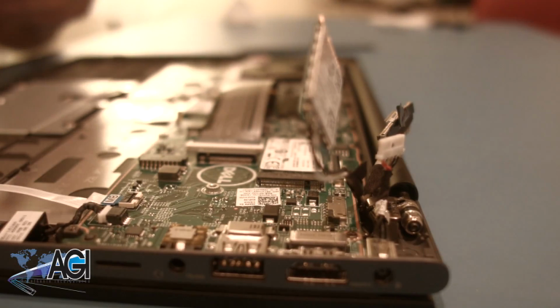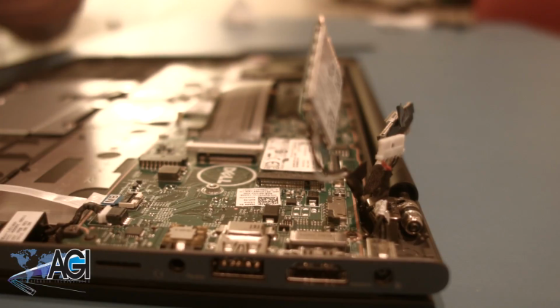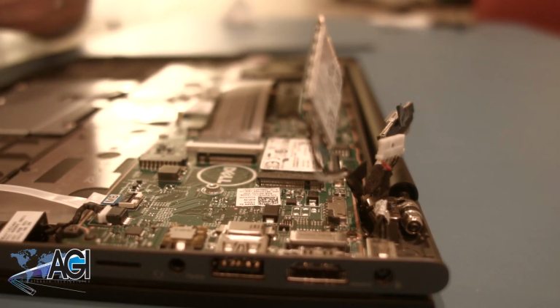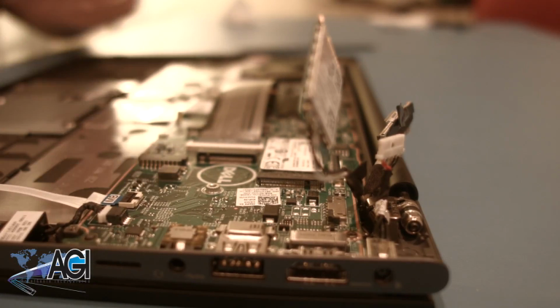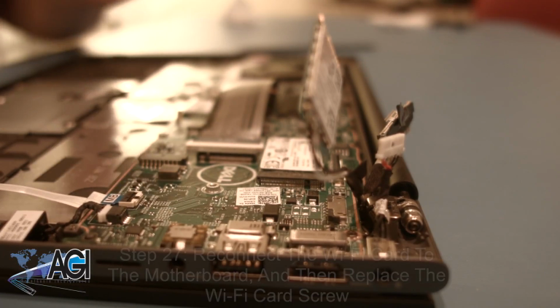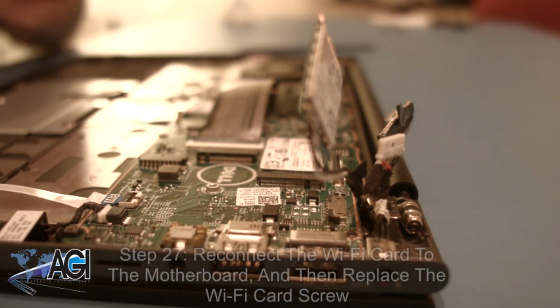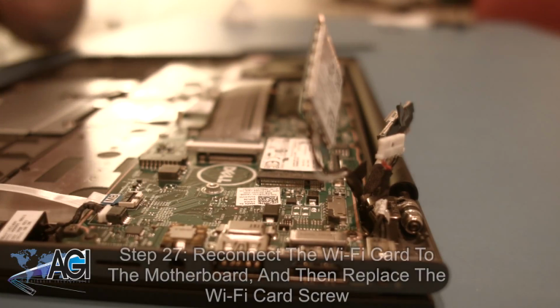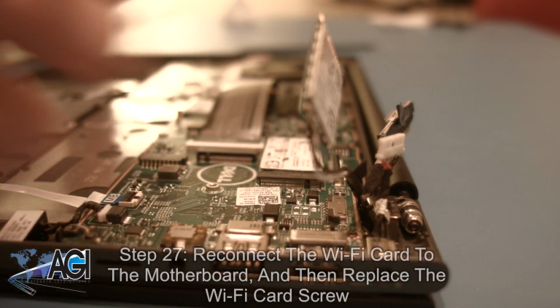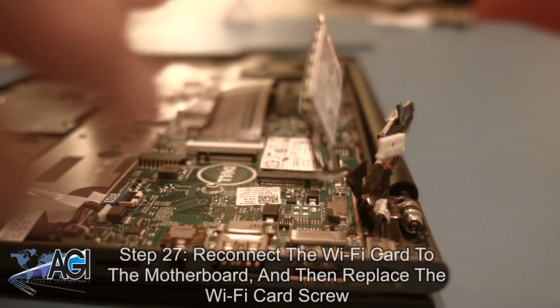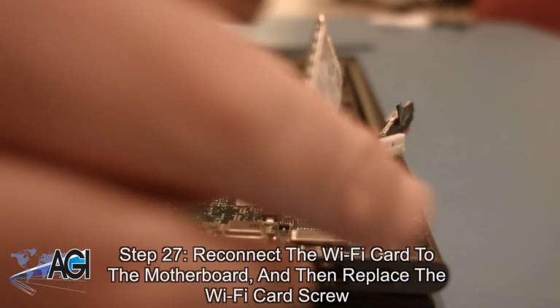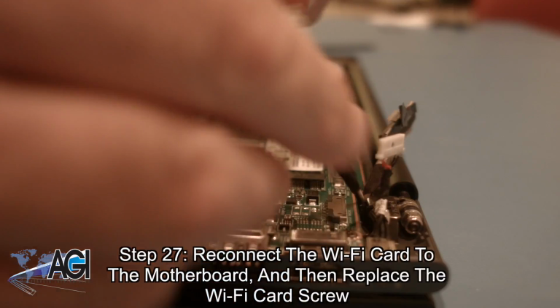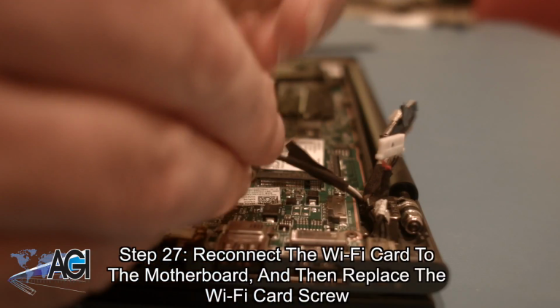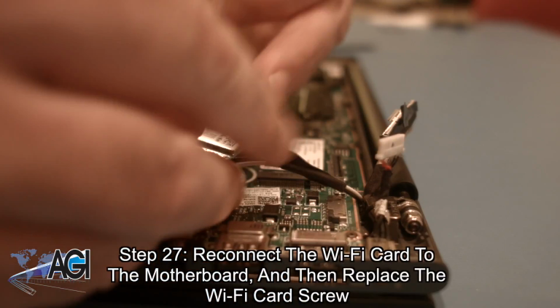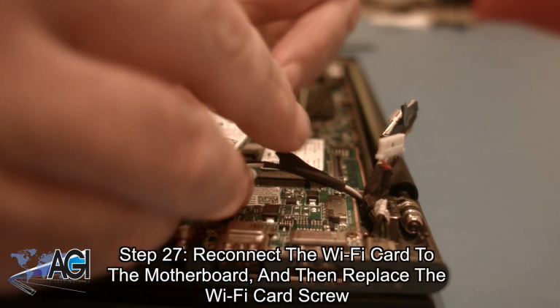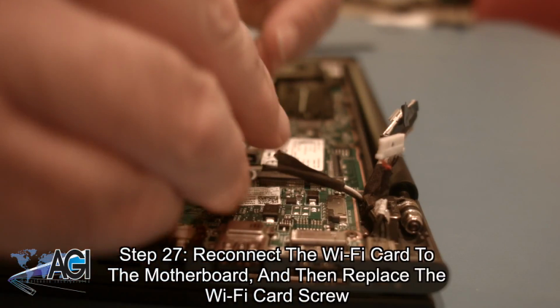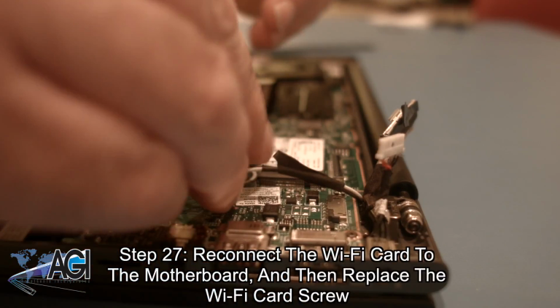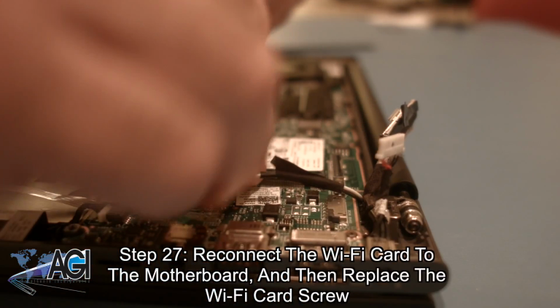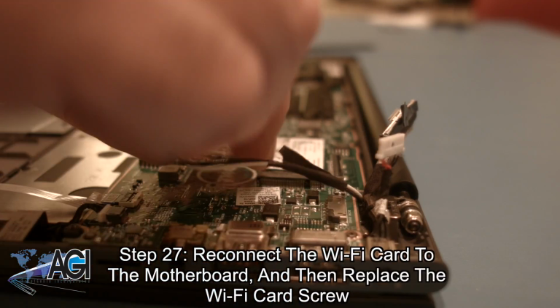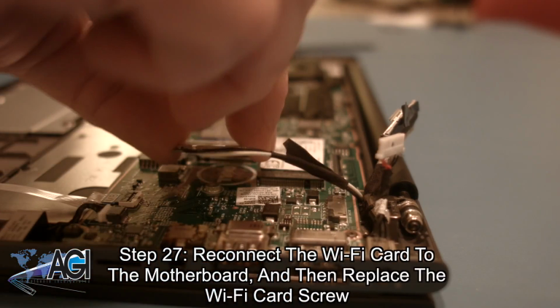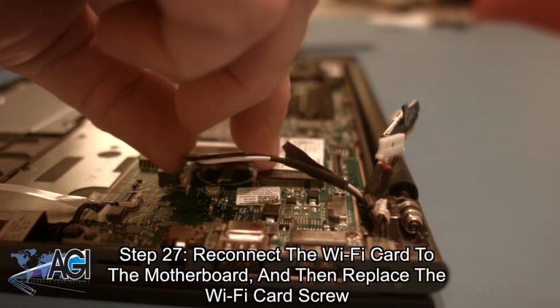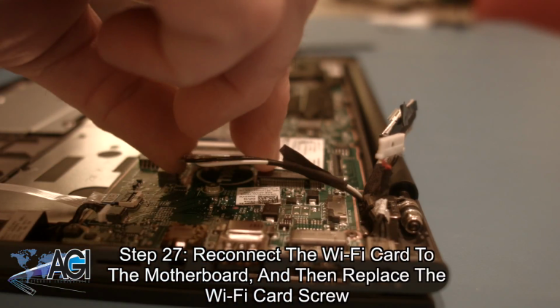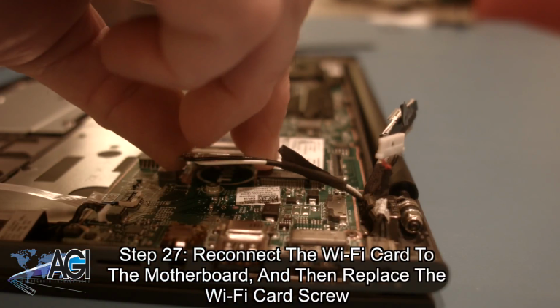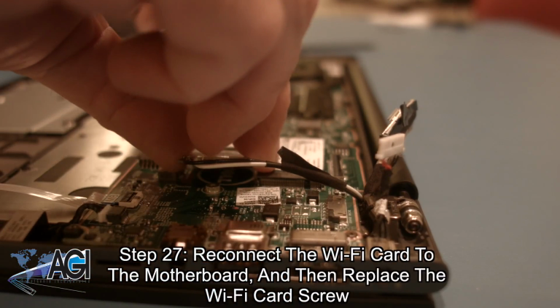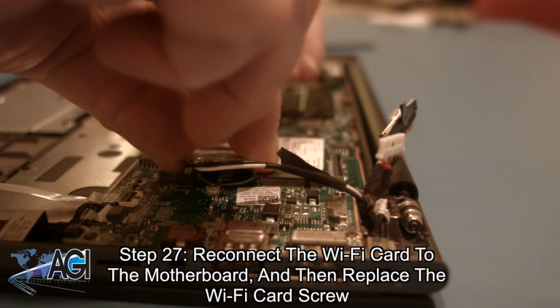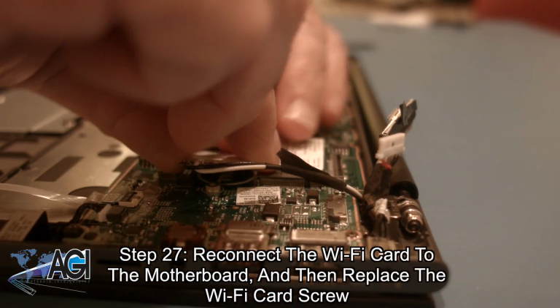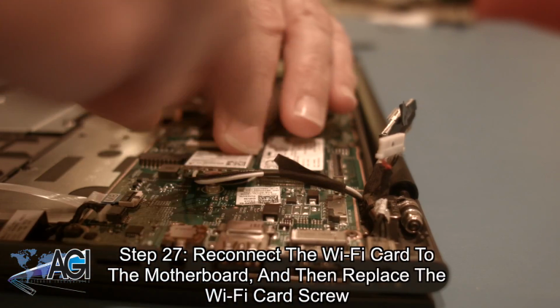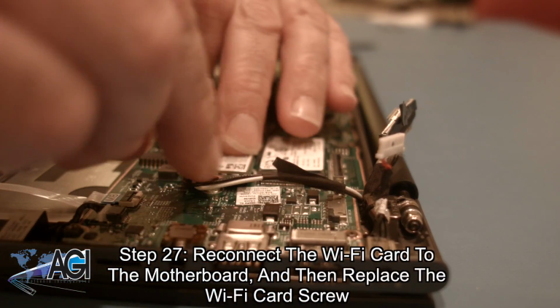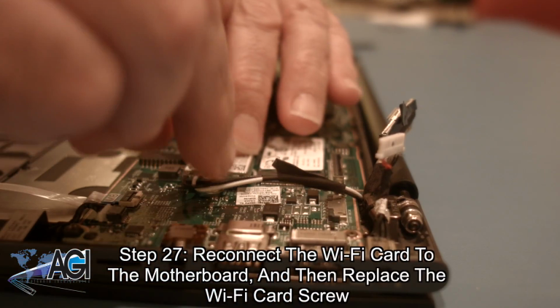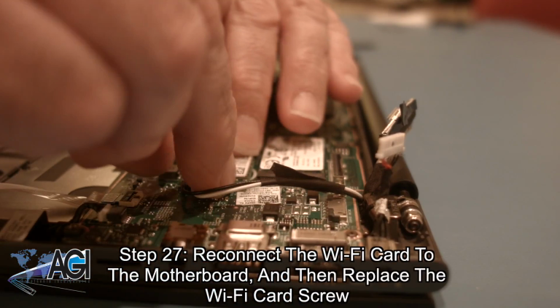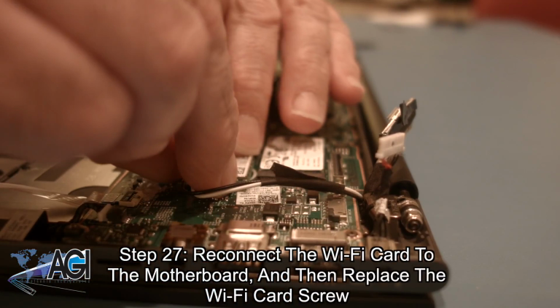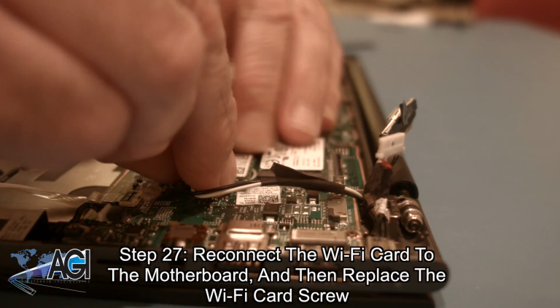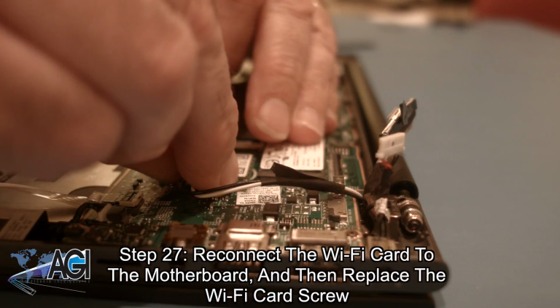Now, you will reconnect the Wi-Fi card to the motherboard and then replace the Wi-Fi card screw.